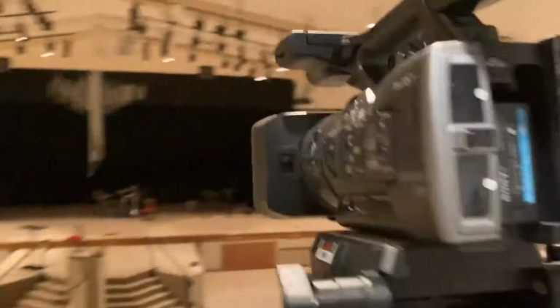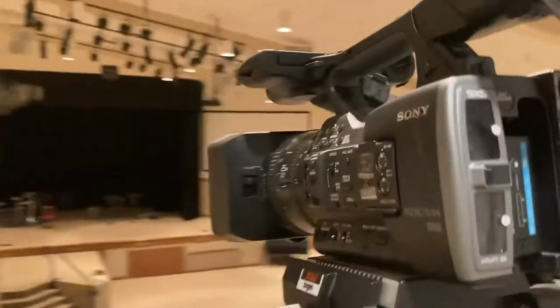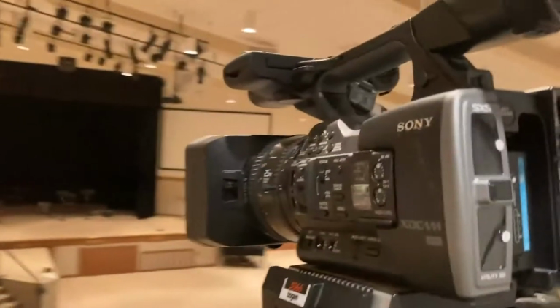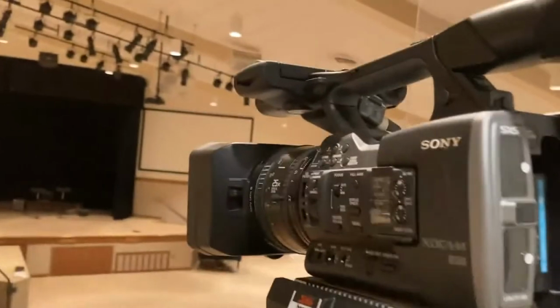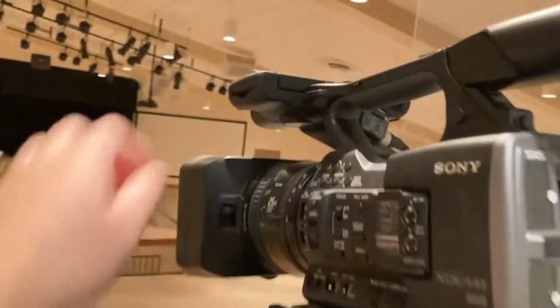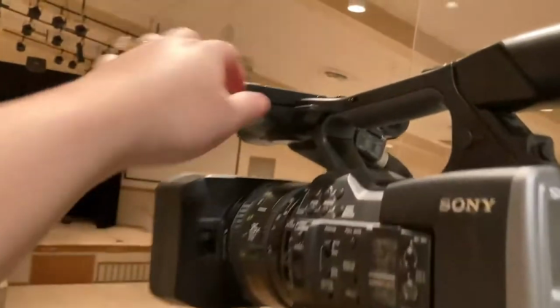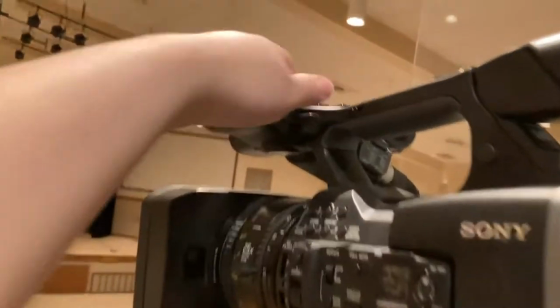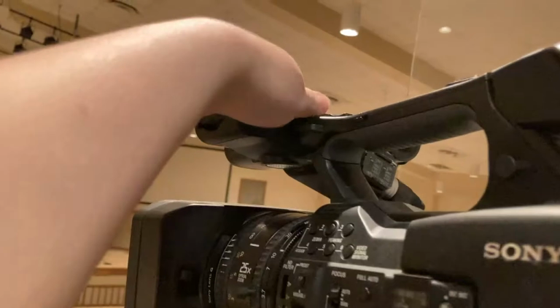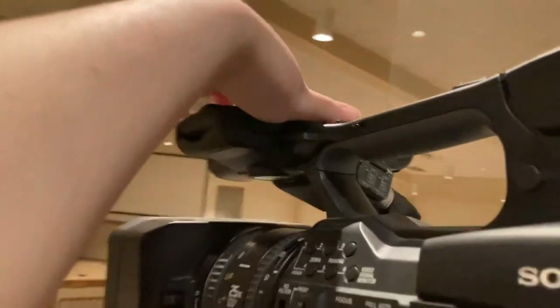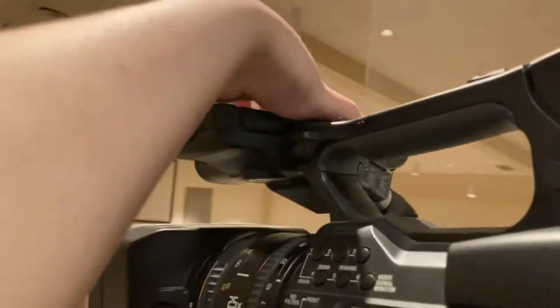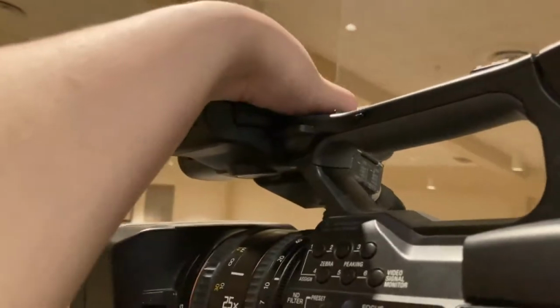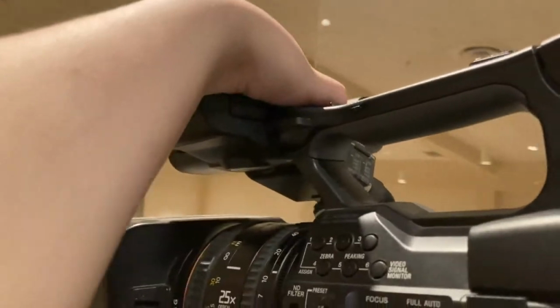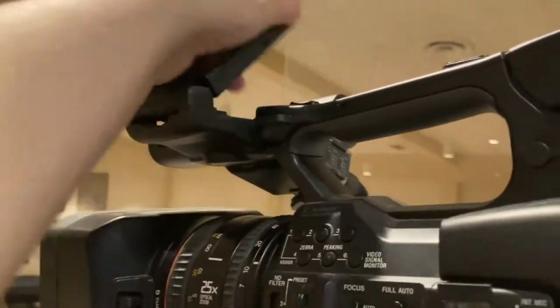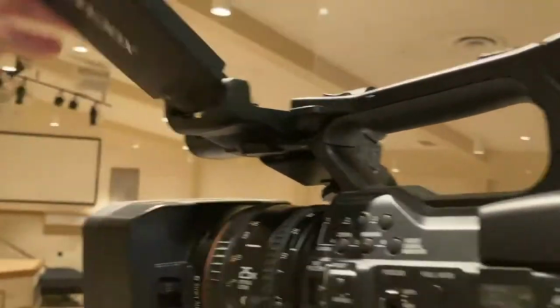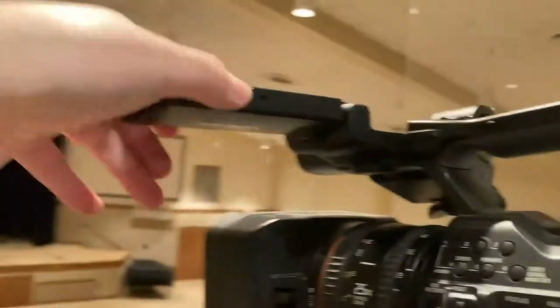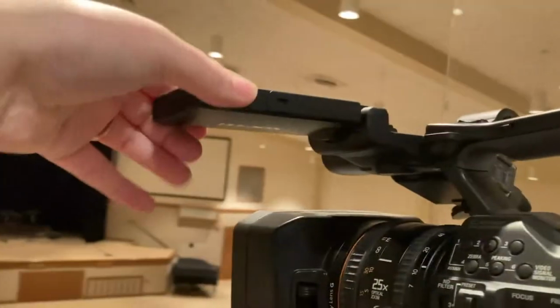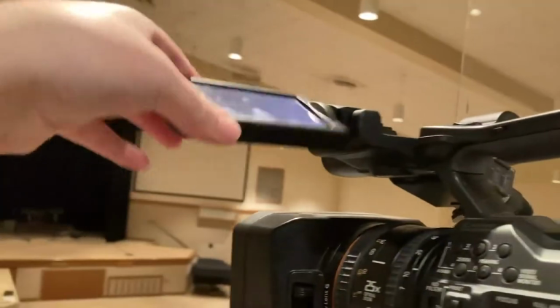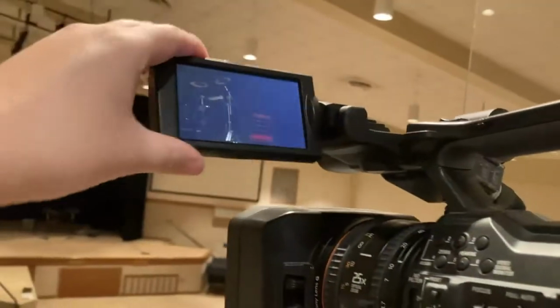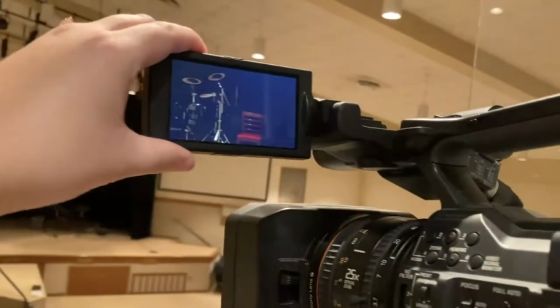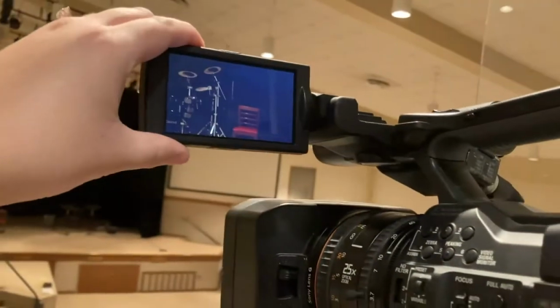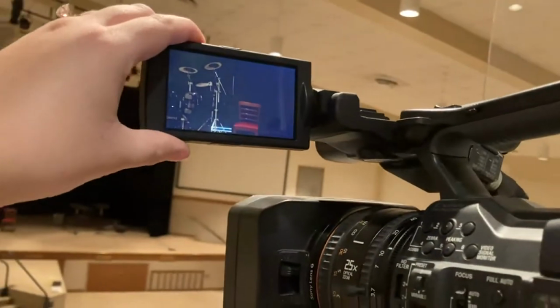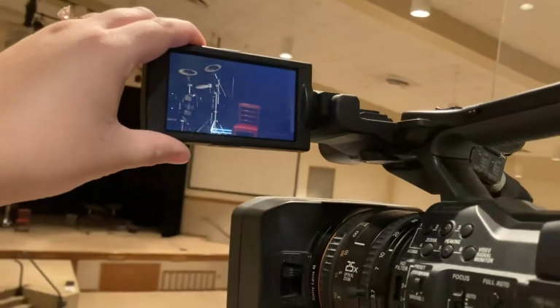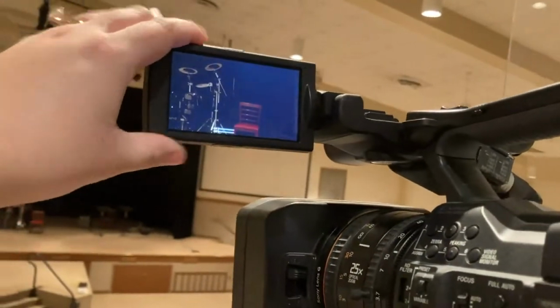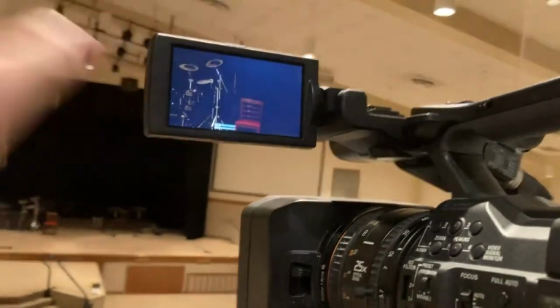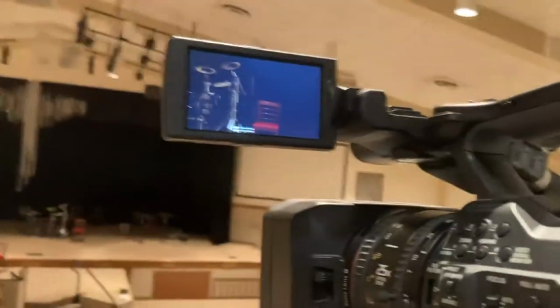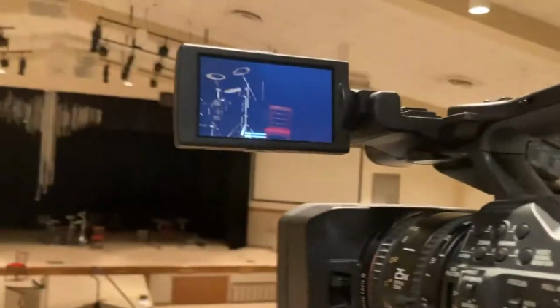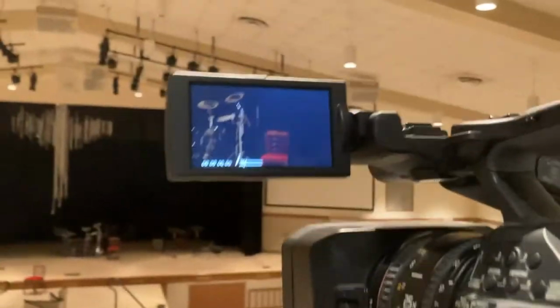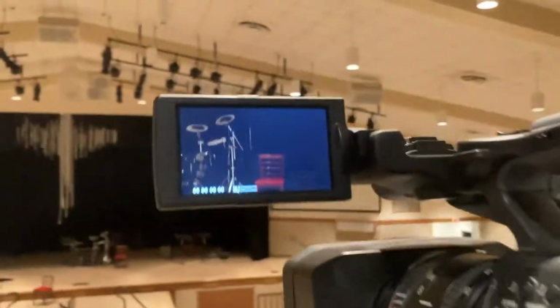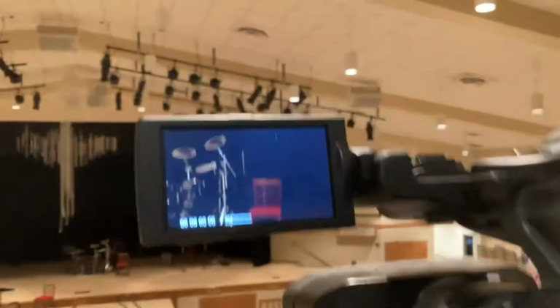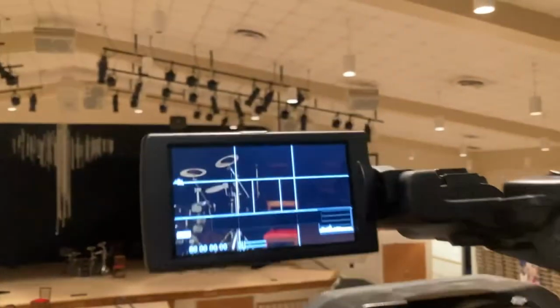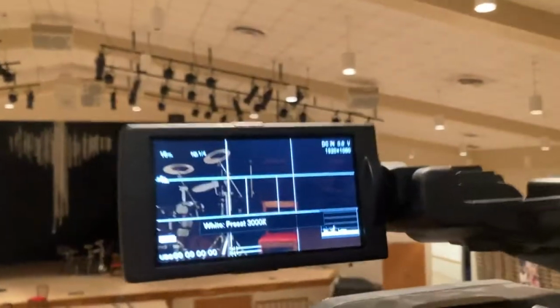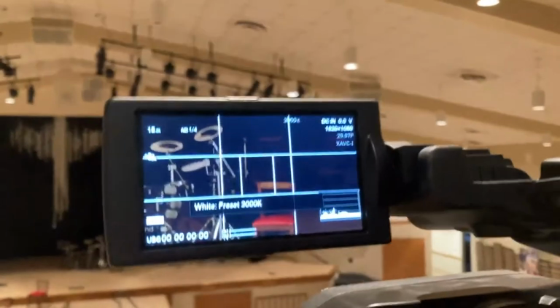We use this top viewfinder. You flip it out, turn it out, and you'll see what the camera sees.